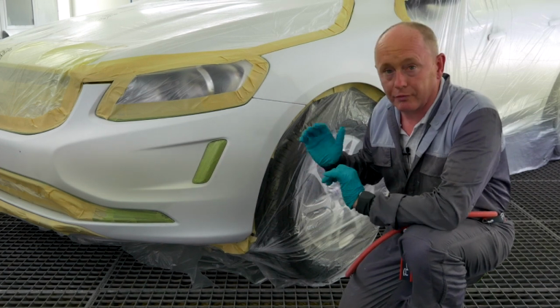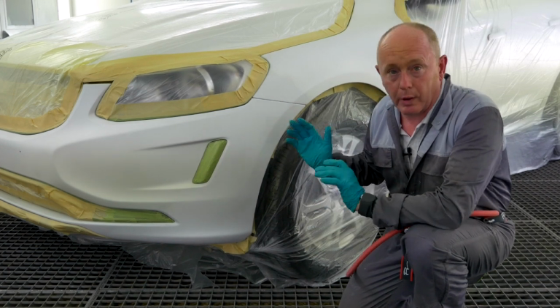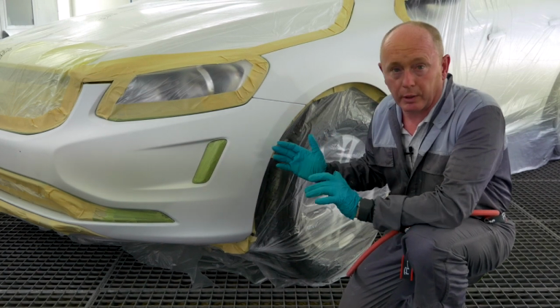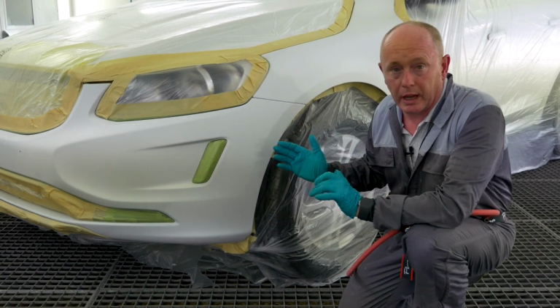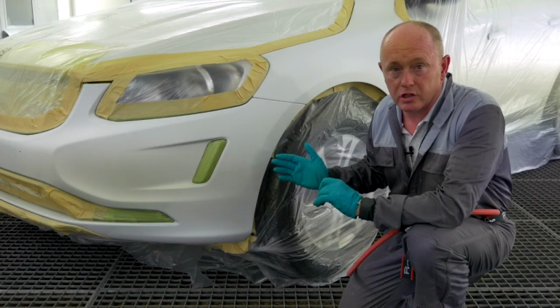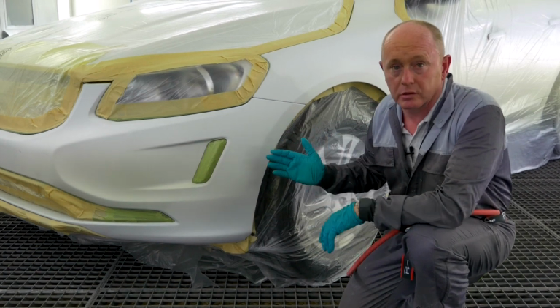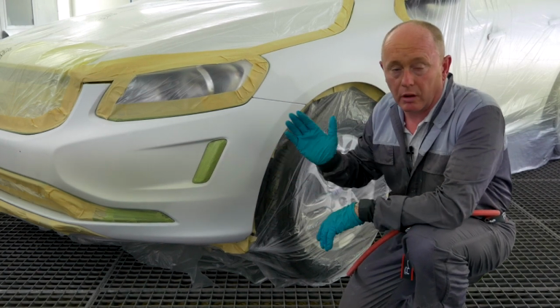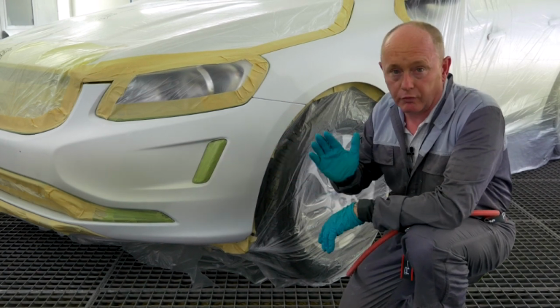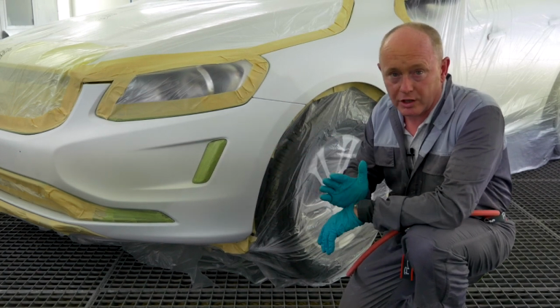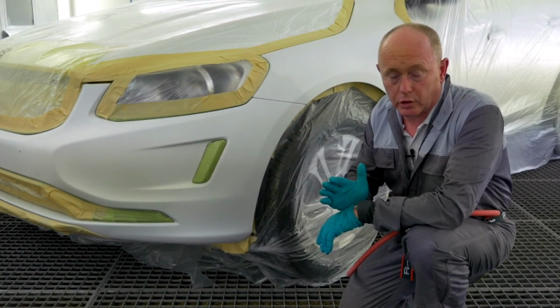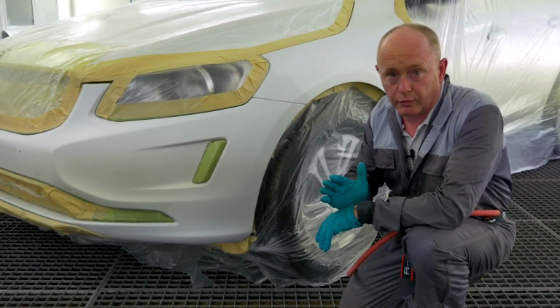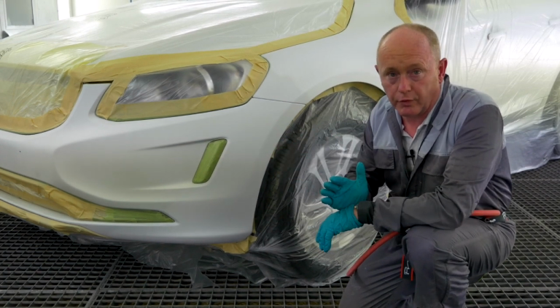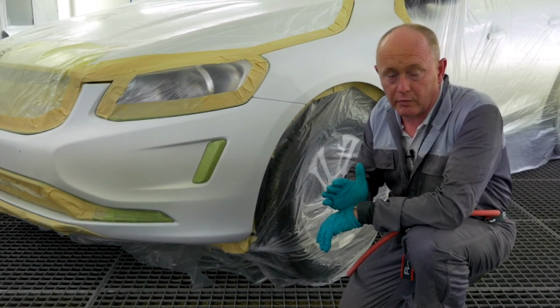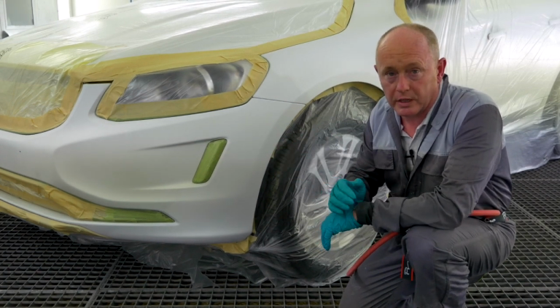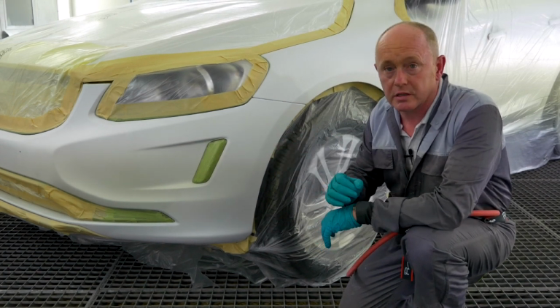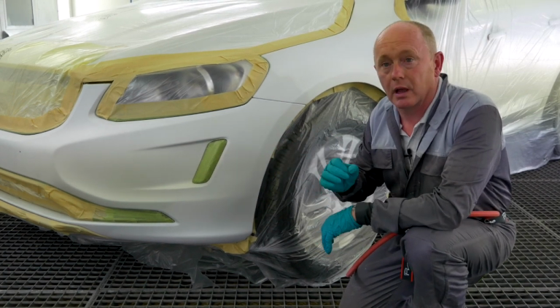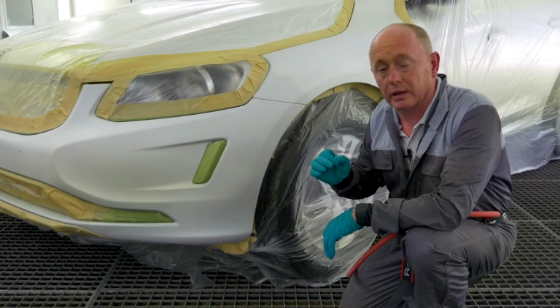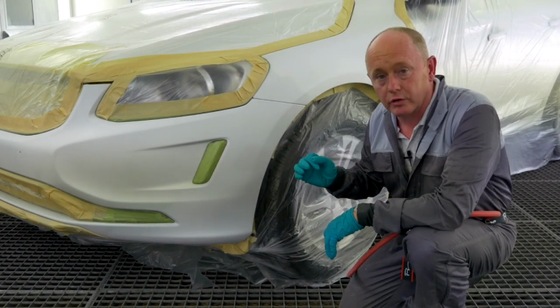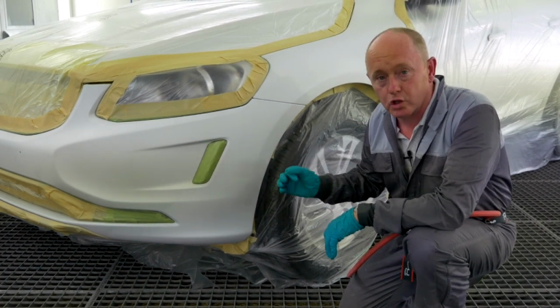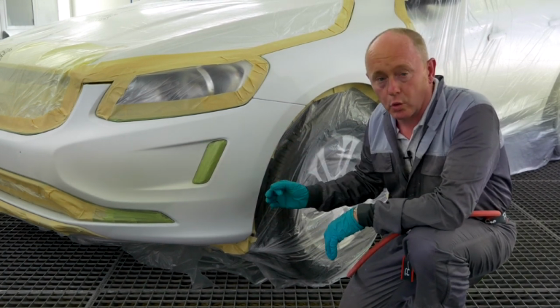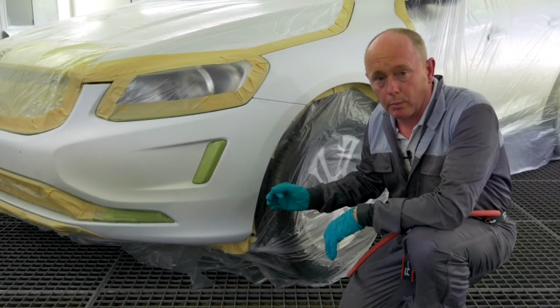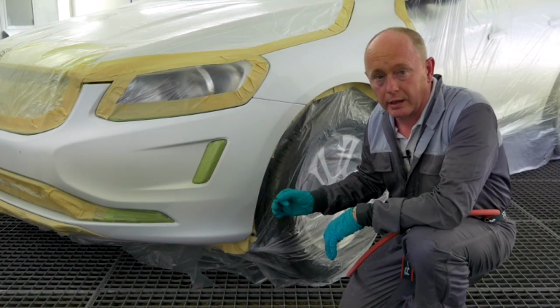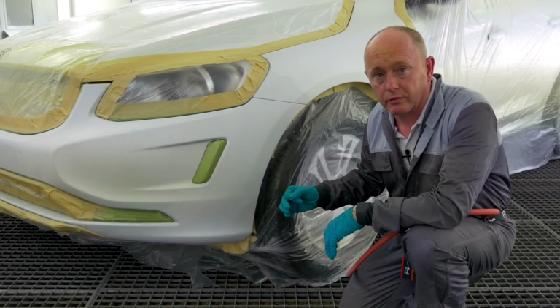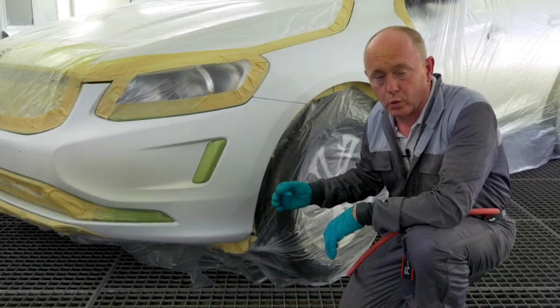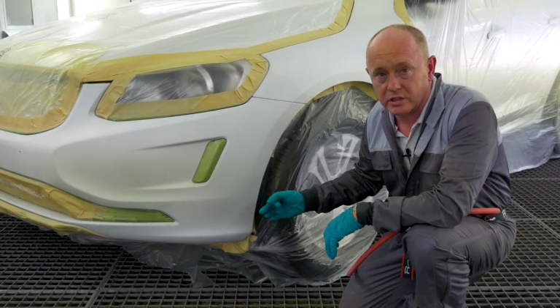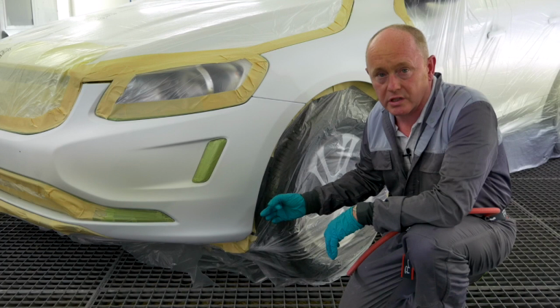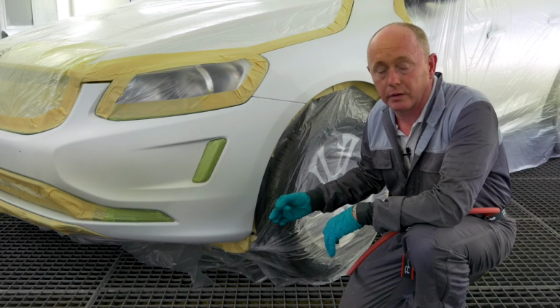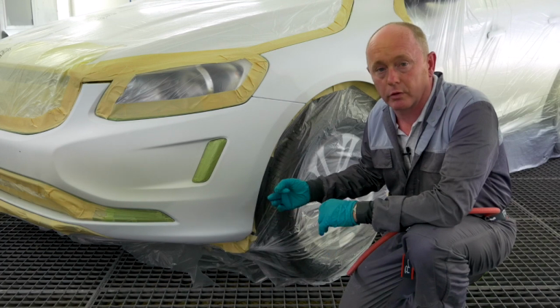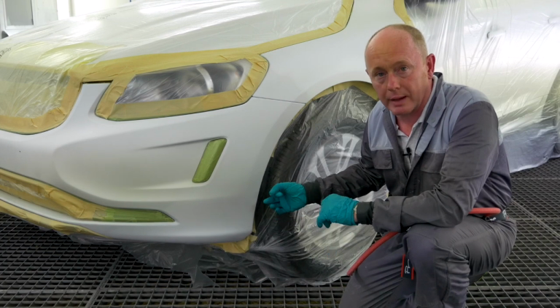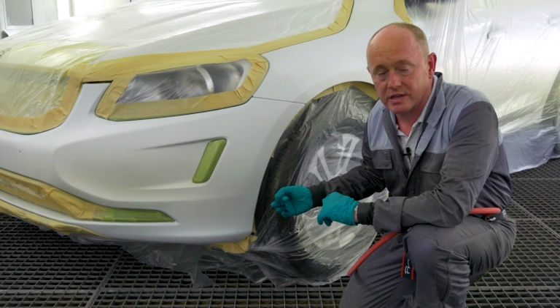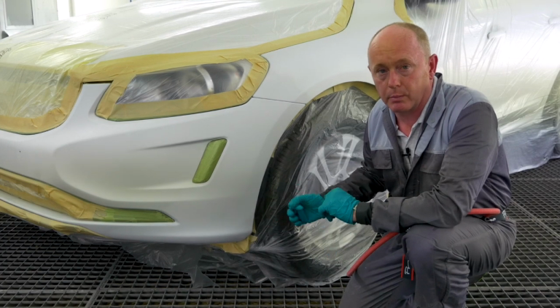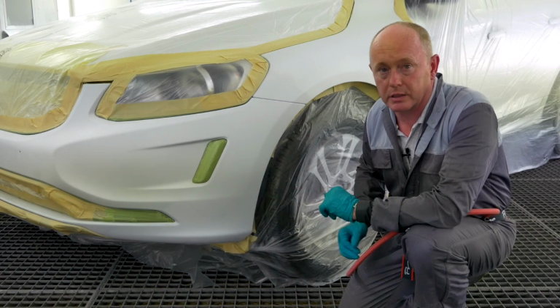After application I'll flash it off for five minutes and then give it a short bake at 40°C for around 10 minutes.